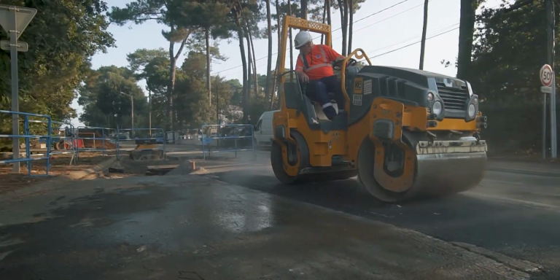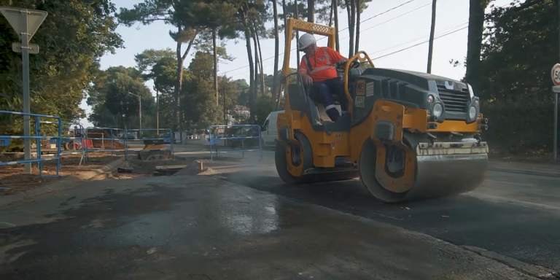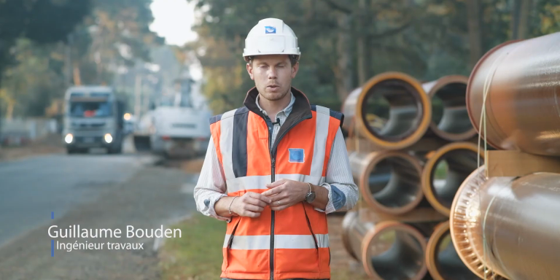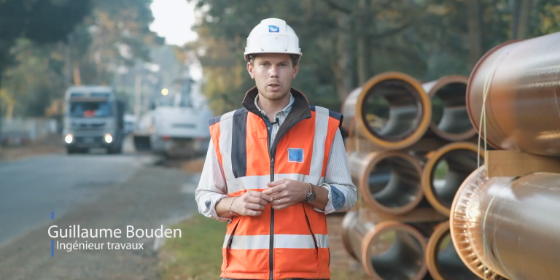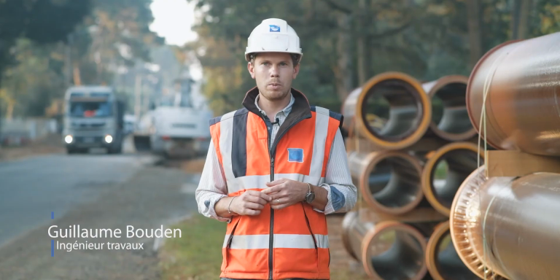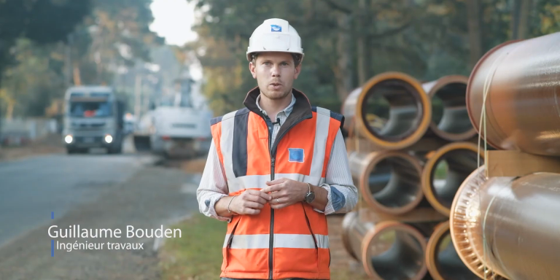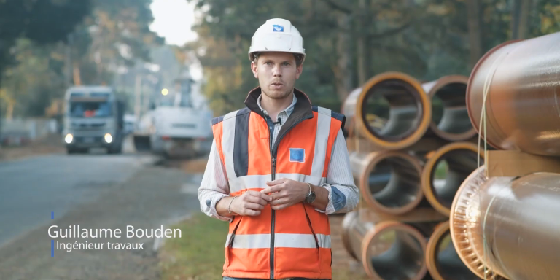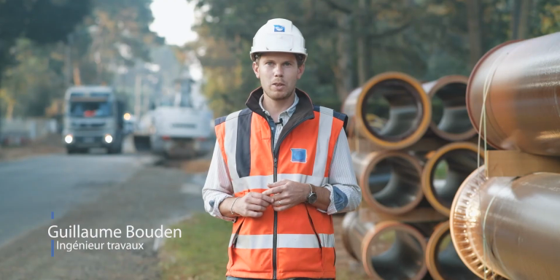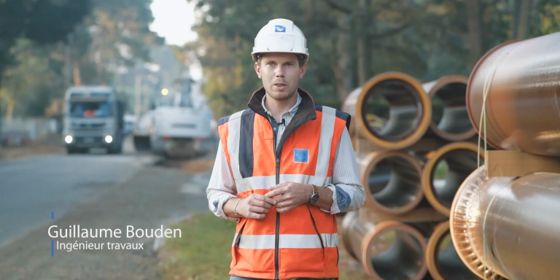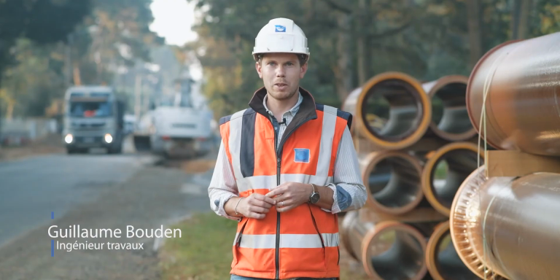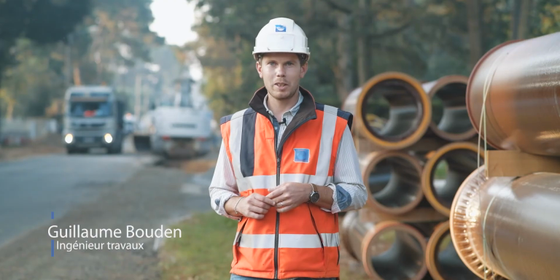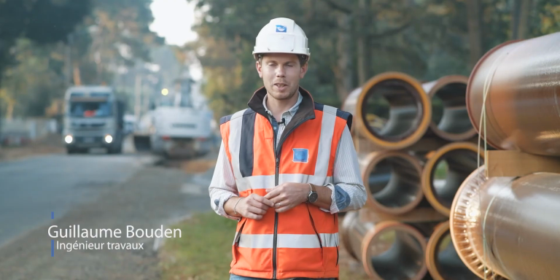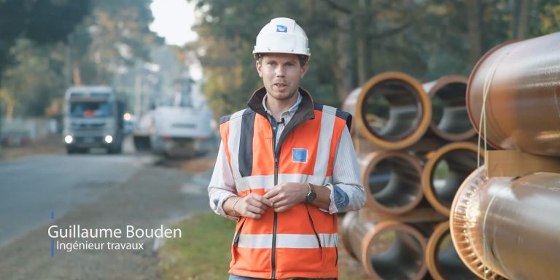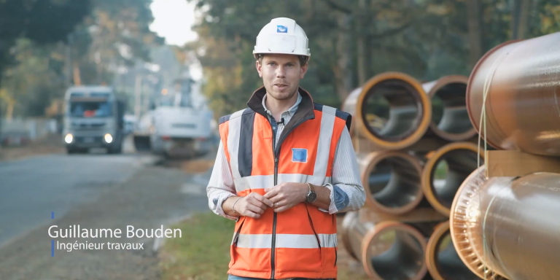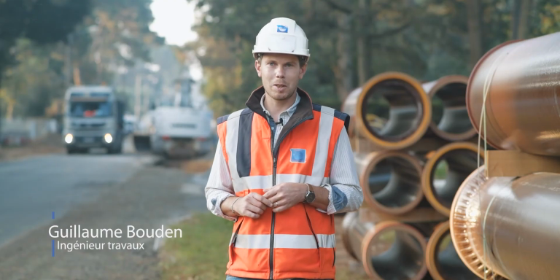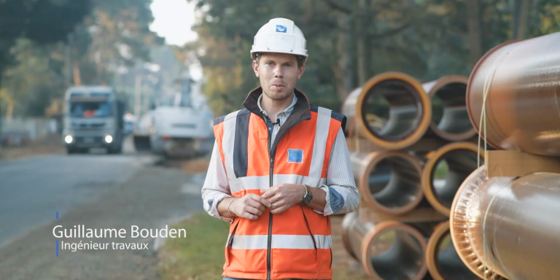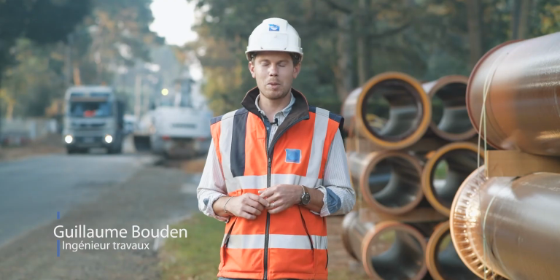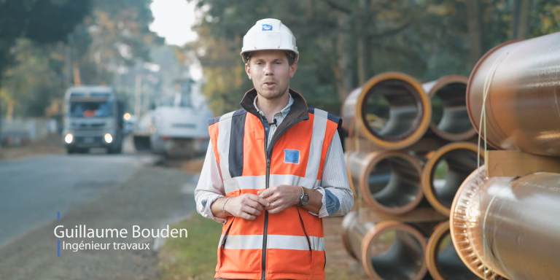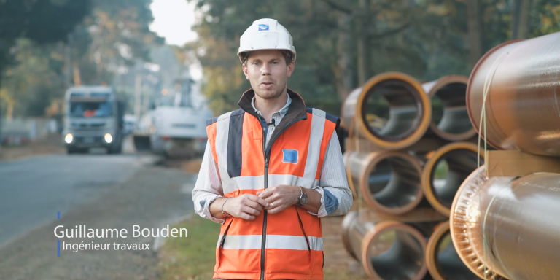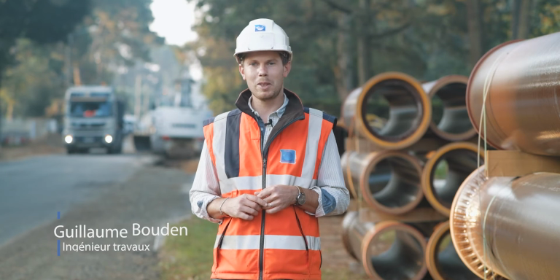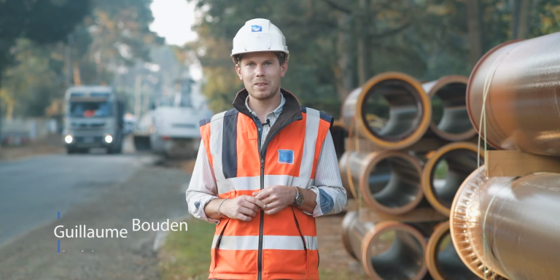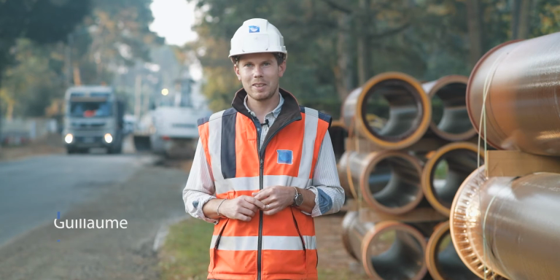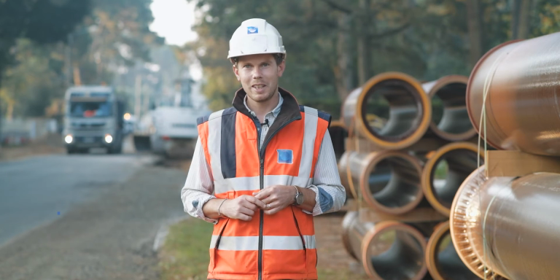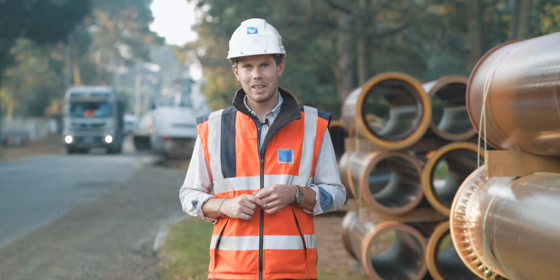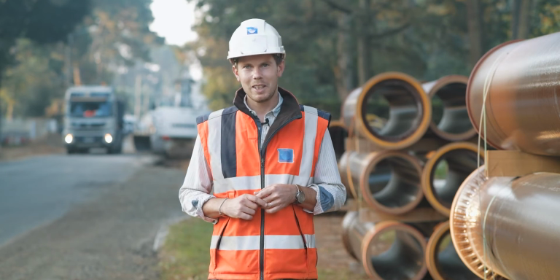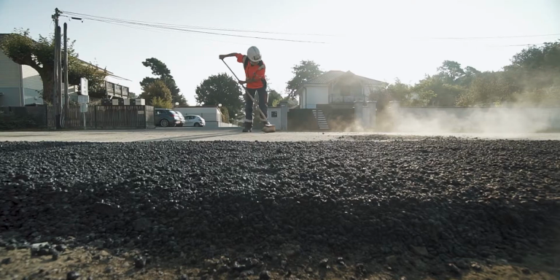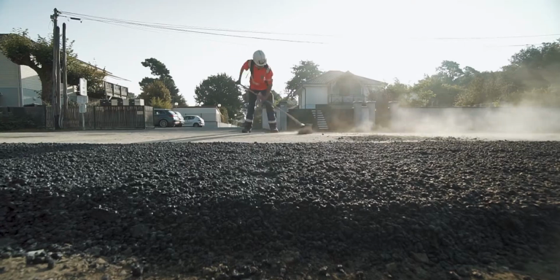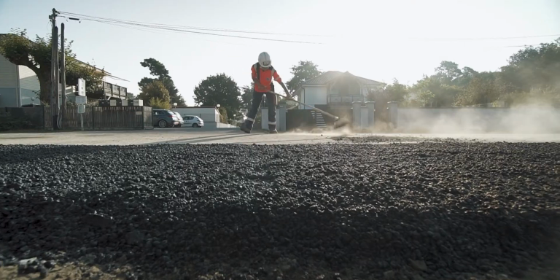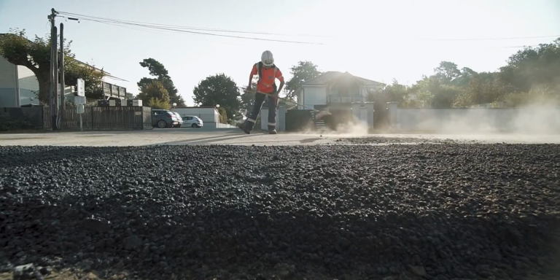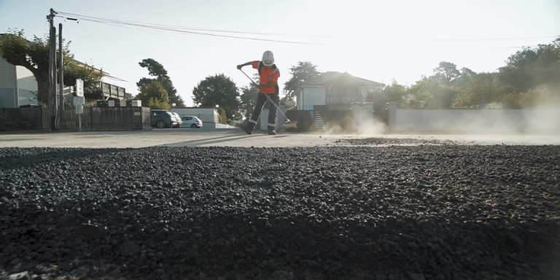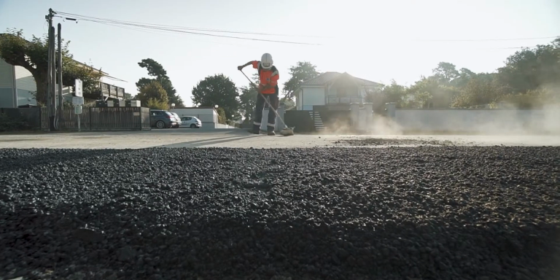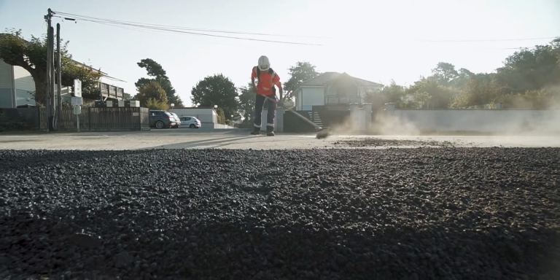Donc en résumé, ce chantier est un très beau projet pour l'entreprise, et toute l'équipe est fière d'y participer.